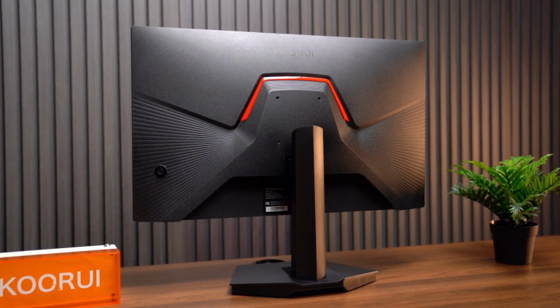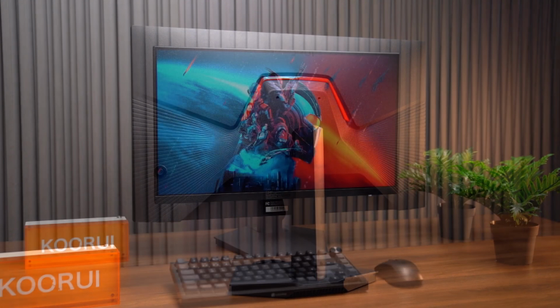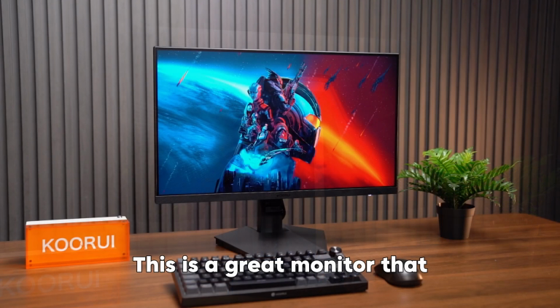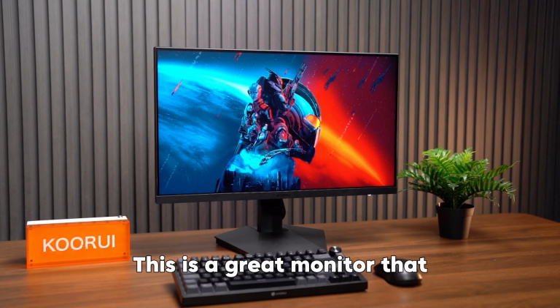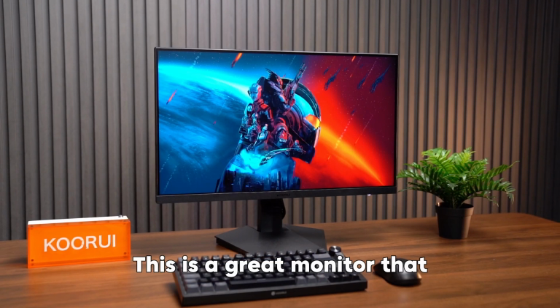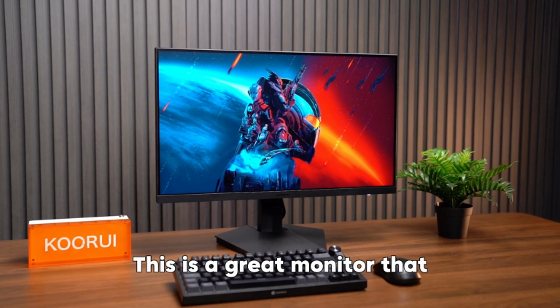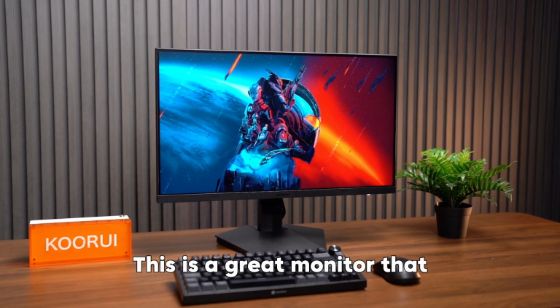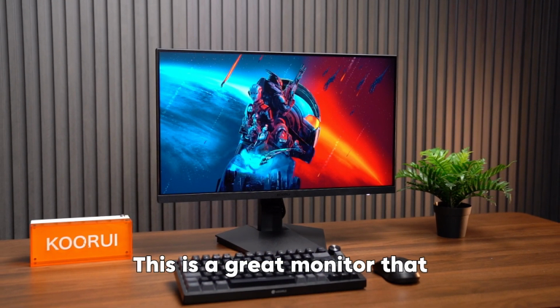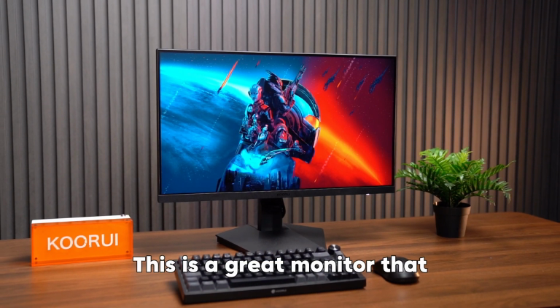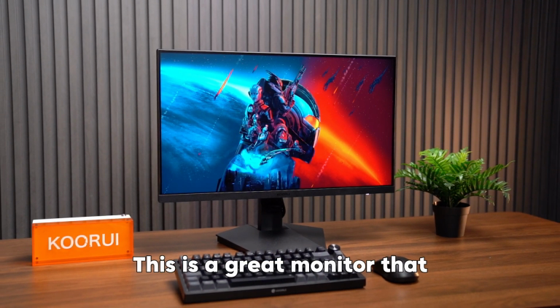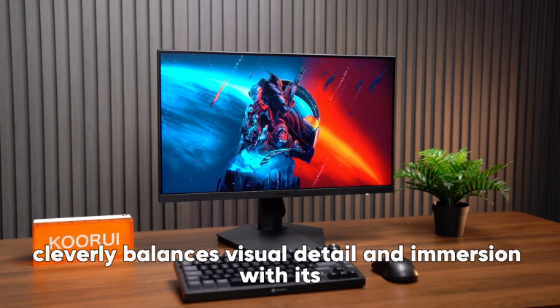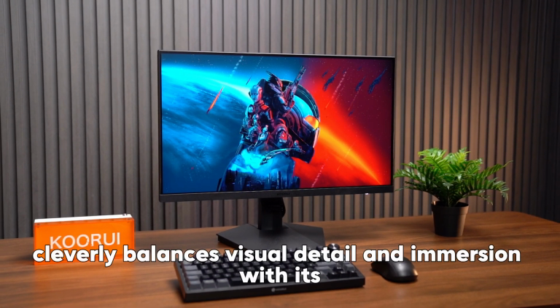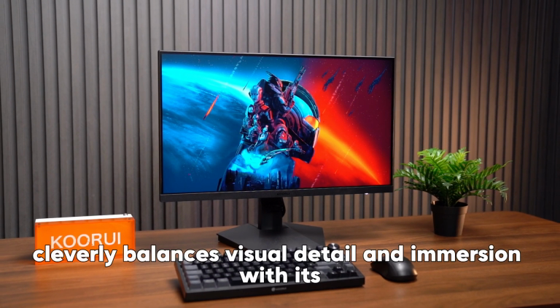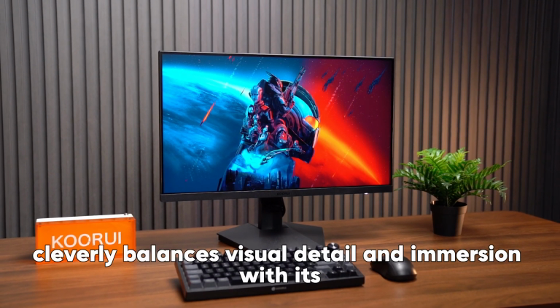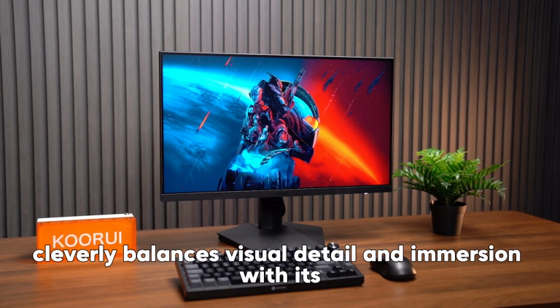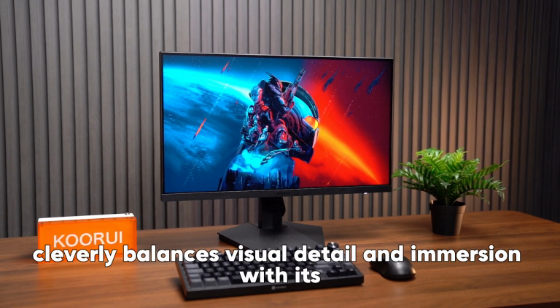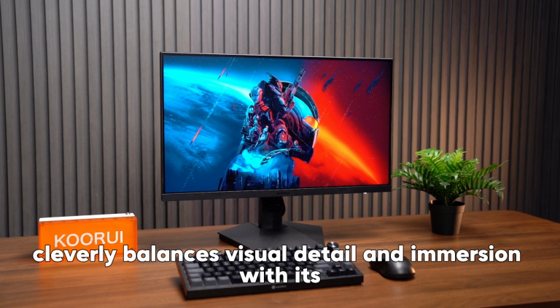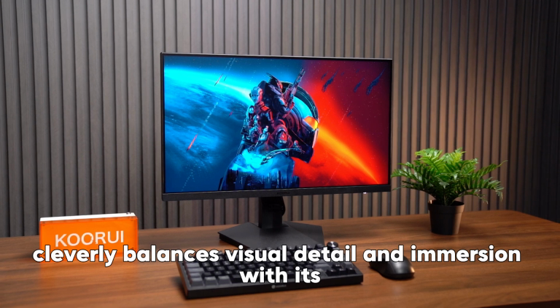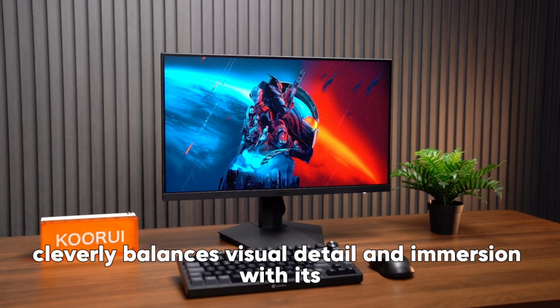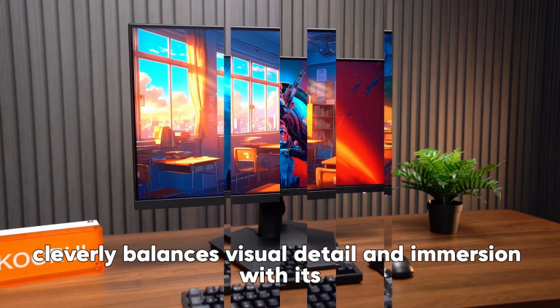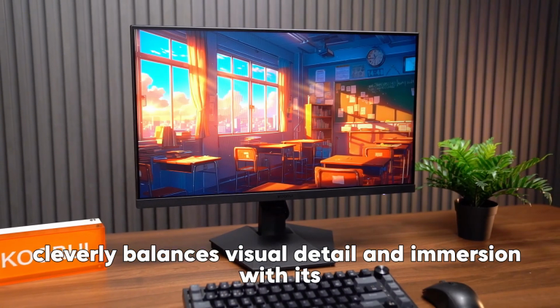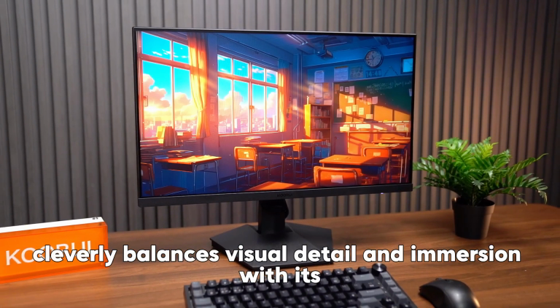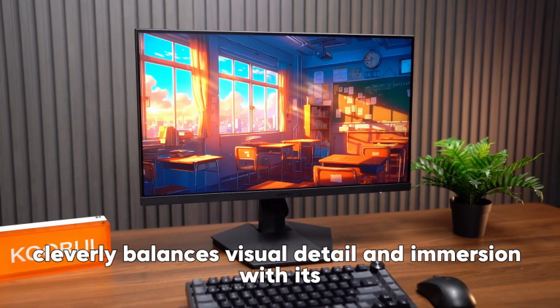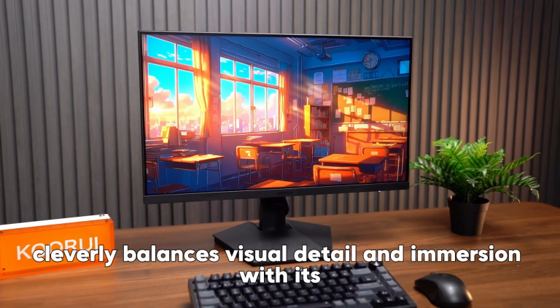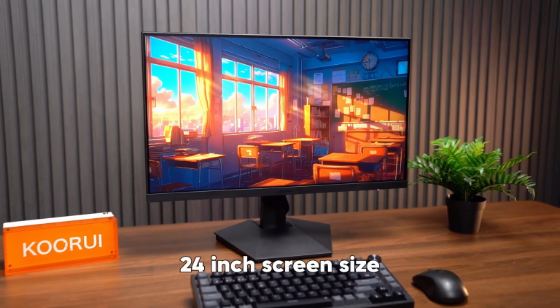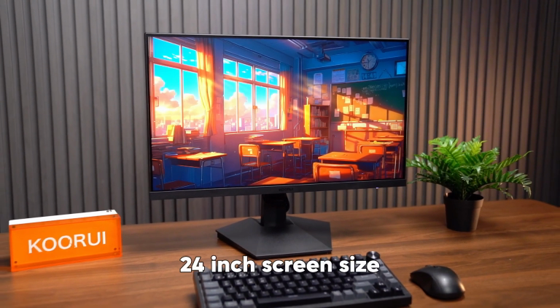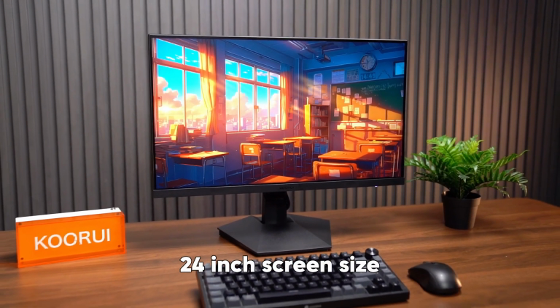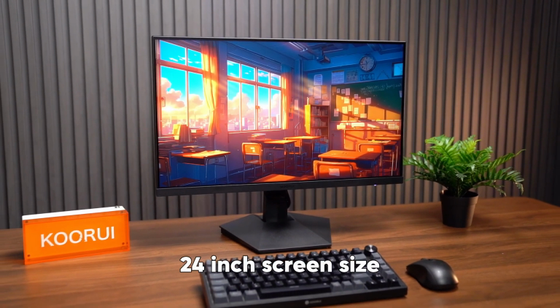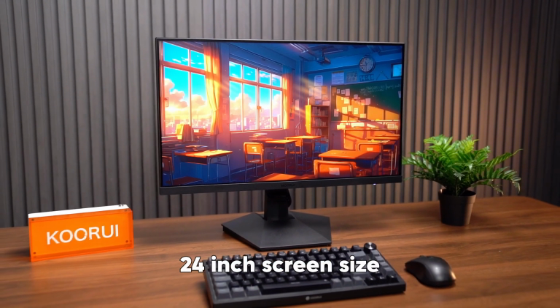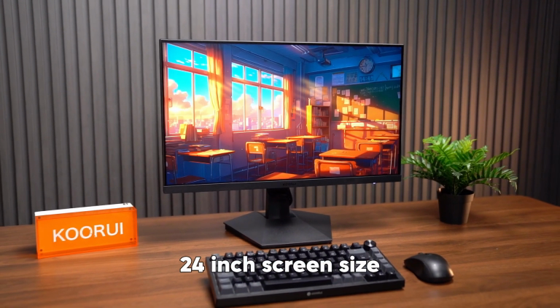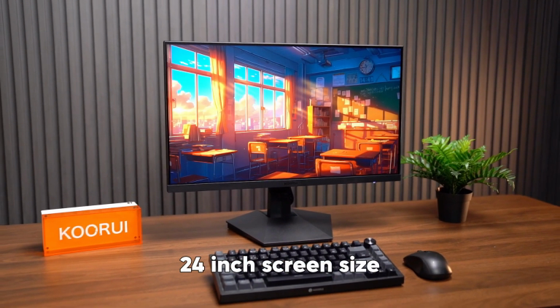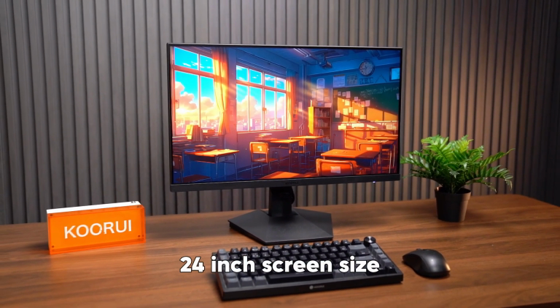This is a great monitor that cleverly balances visual detail and immersion with its 24-inch screen size.